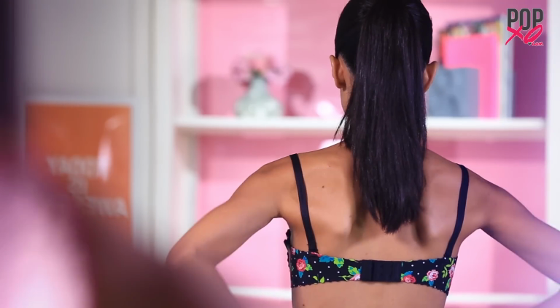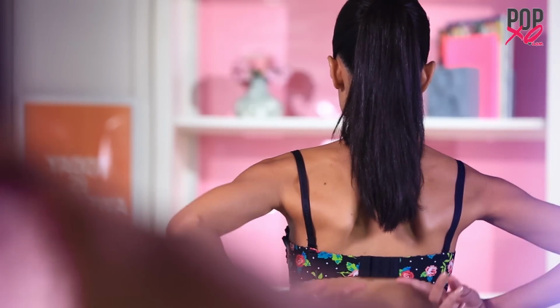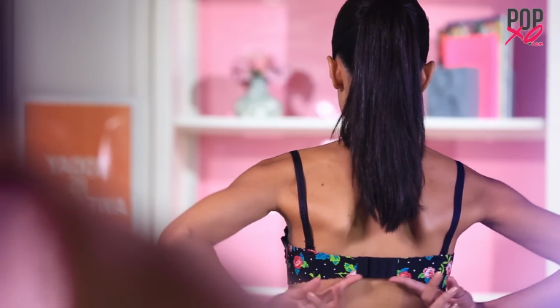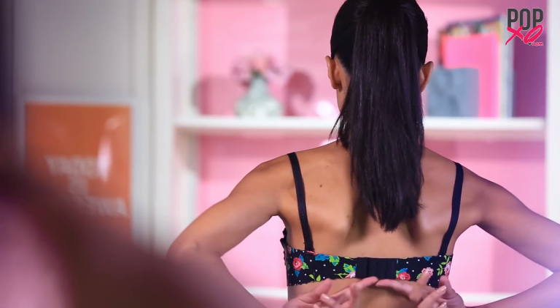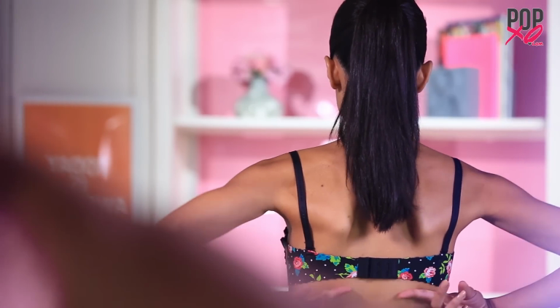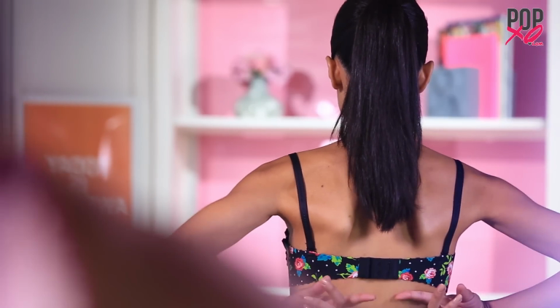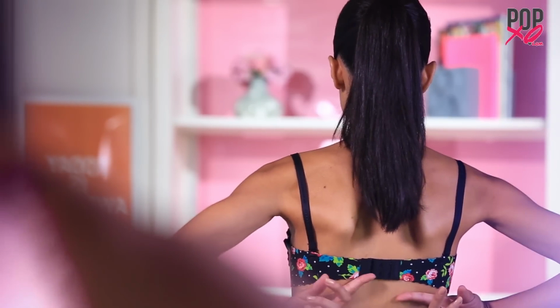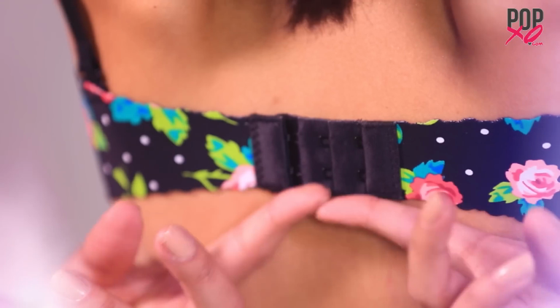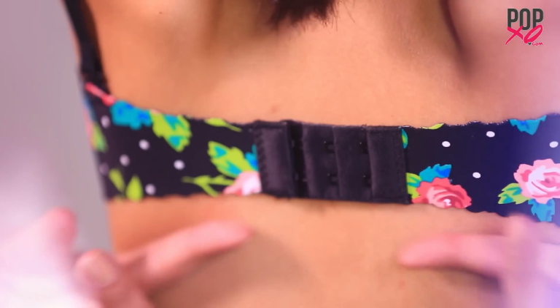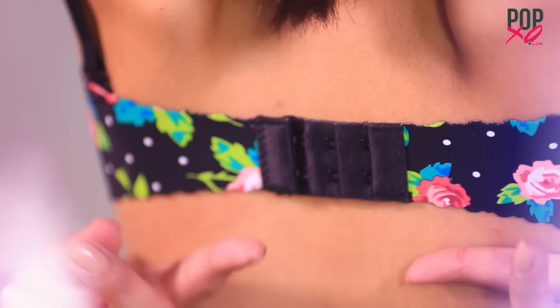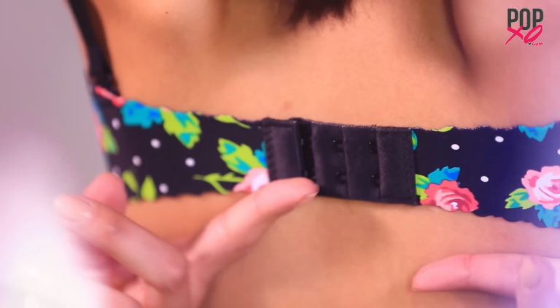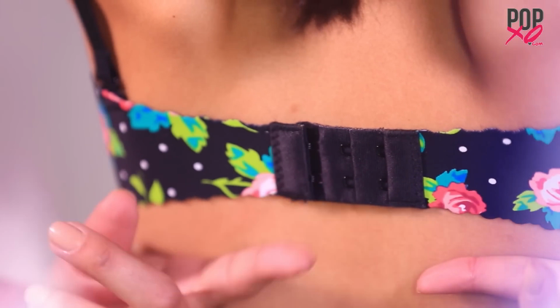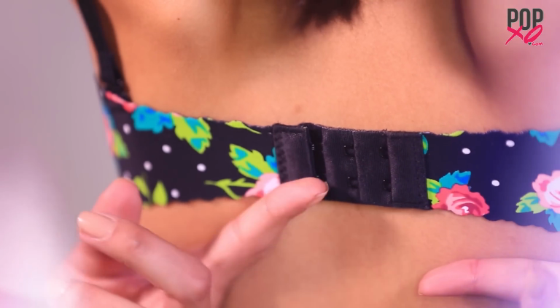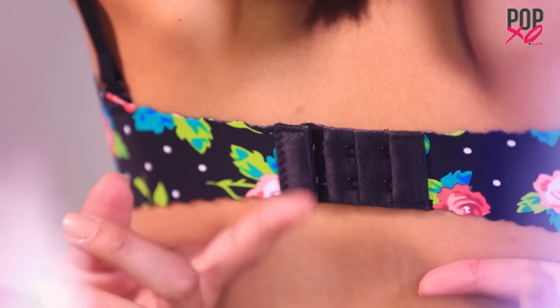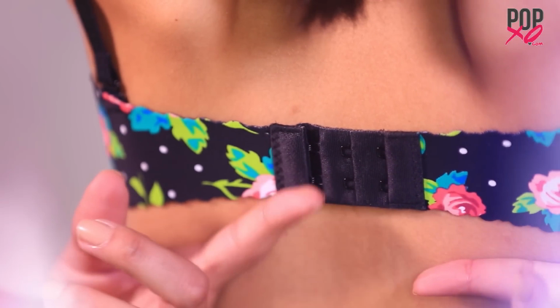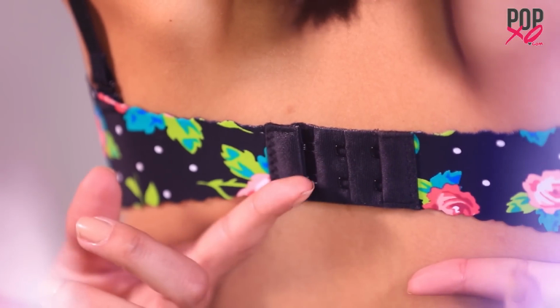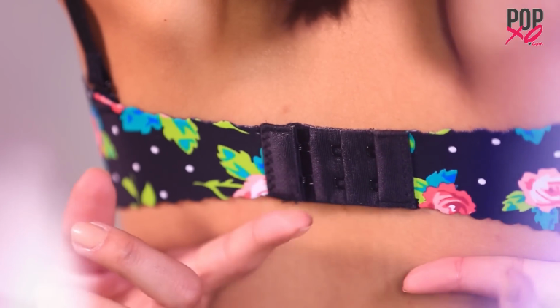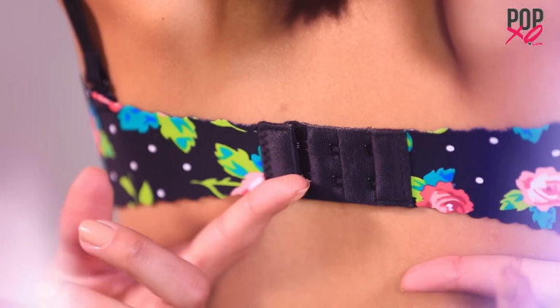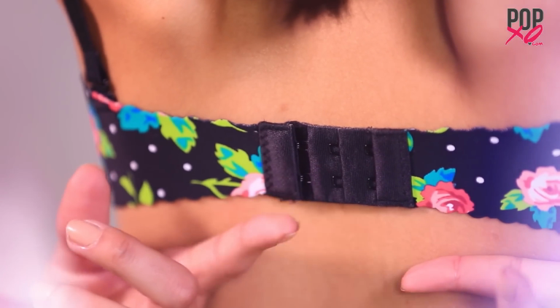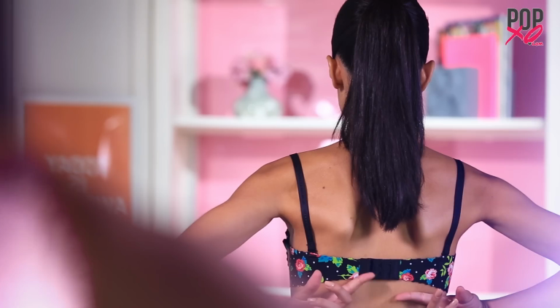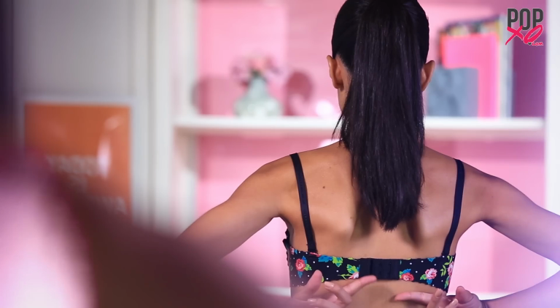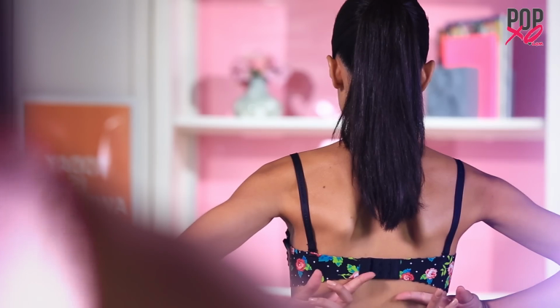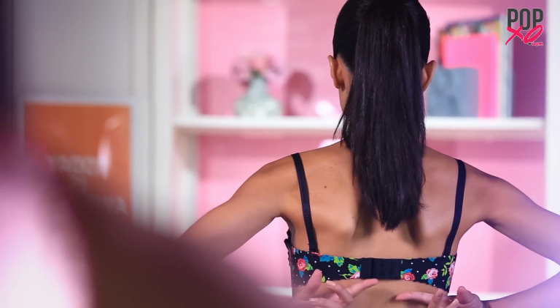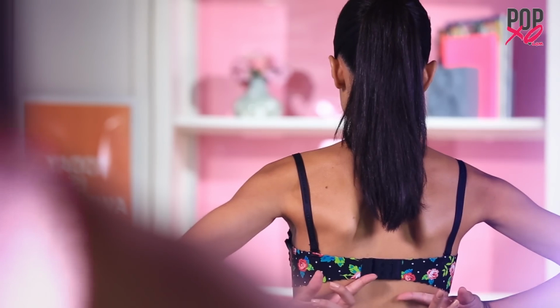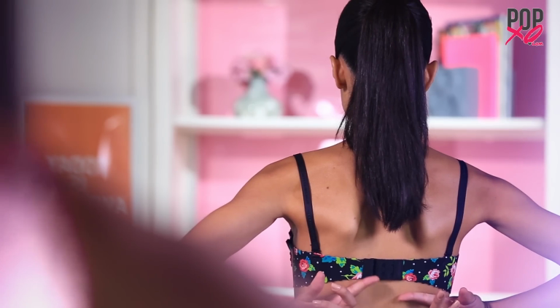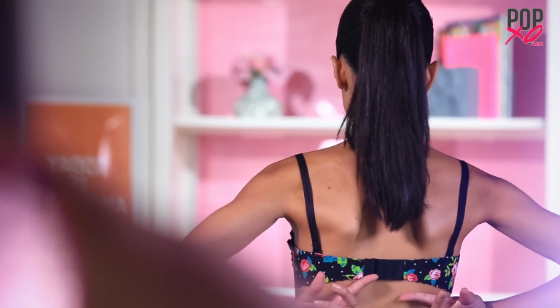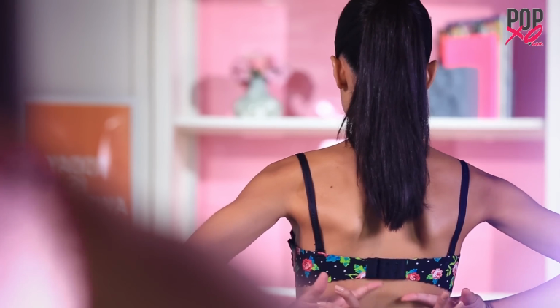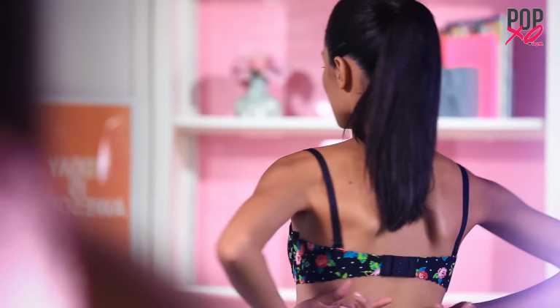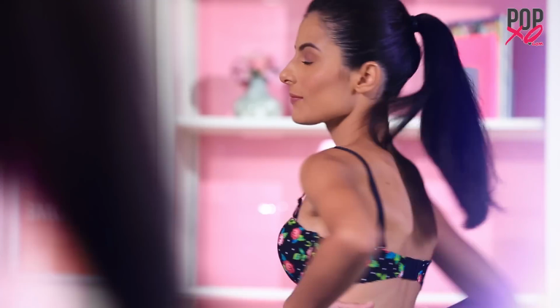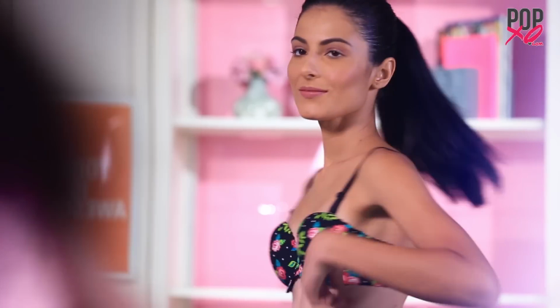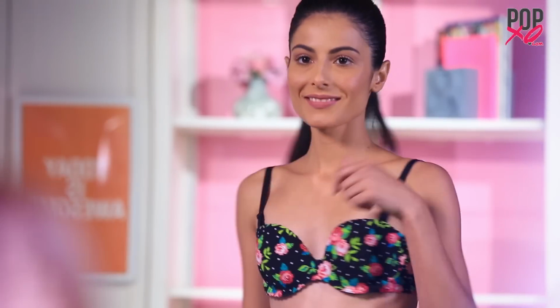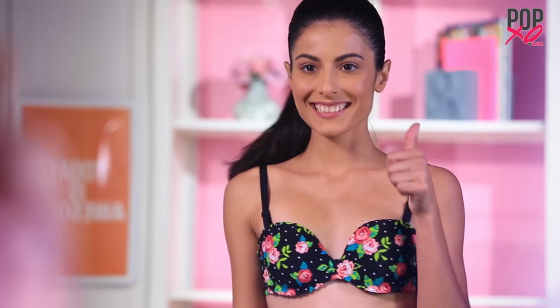While buying a bra, always make sure it fastens on the first hook — otherwise it will be too loose after a few washes.